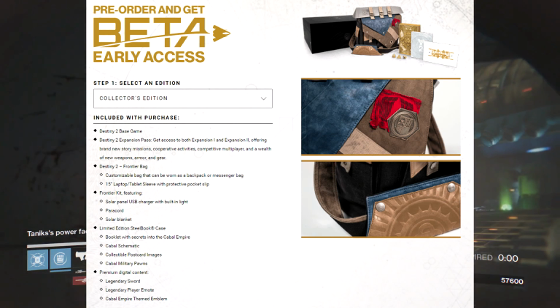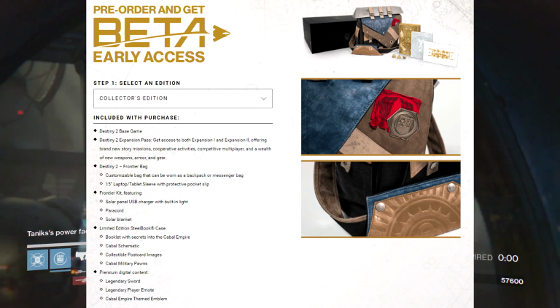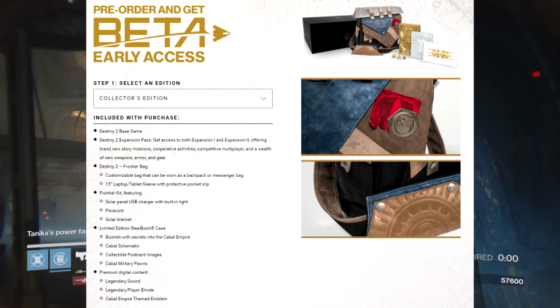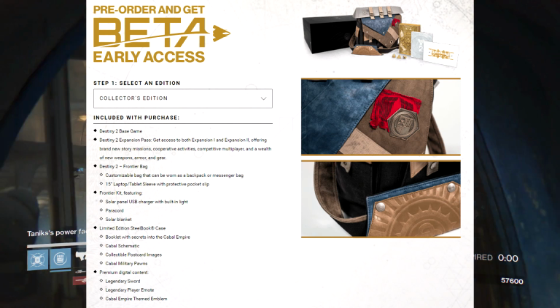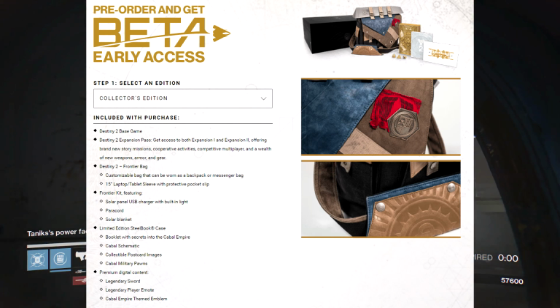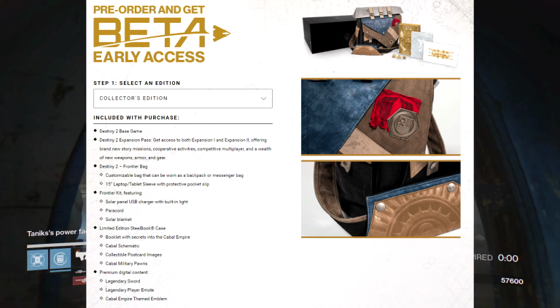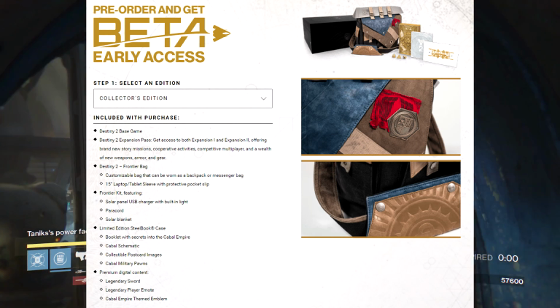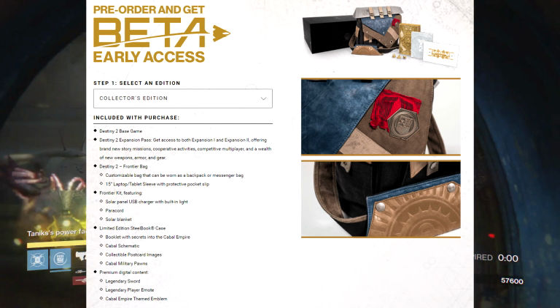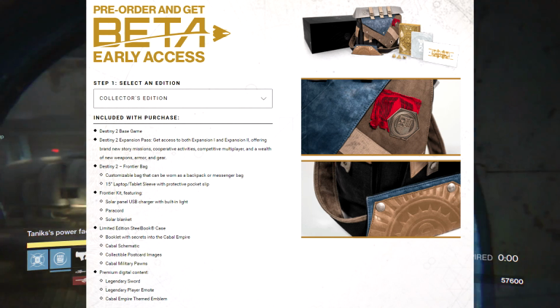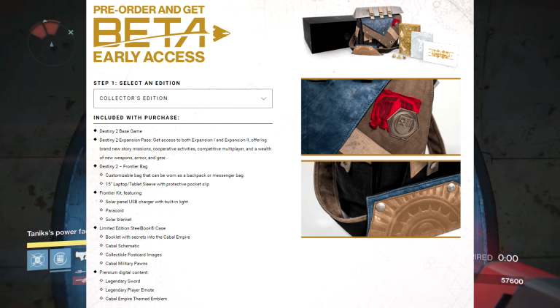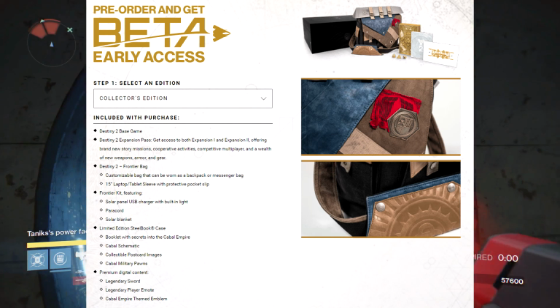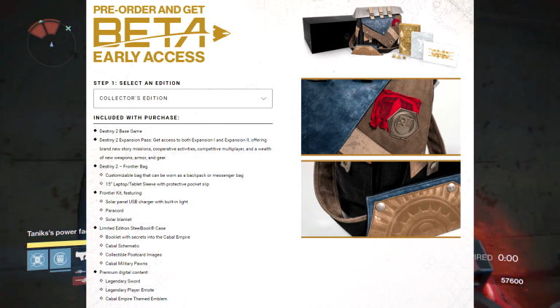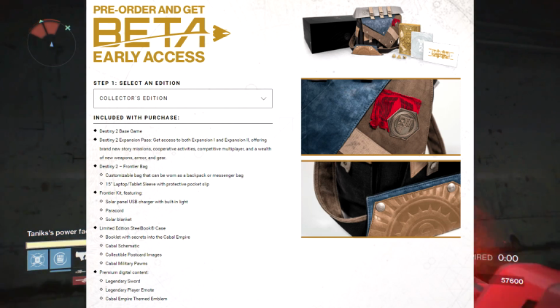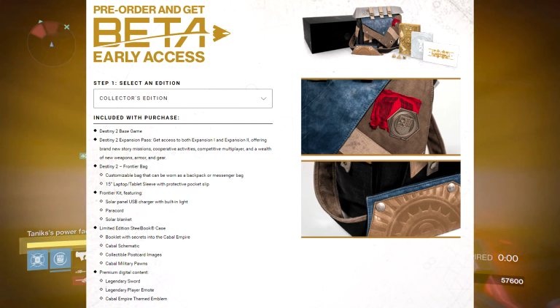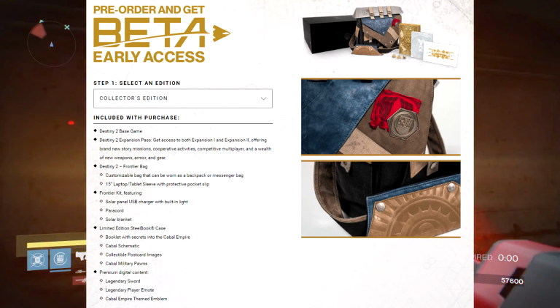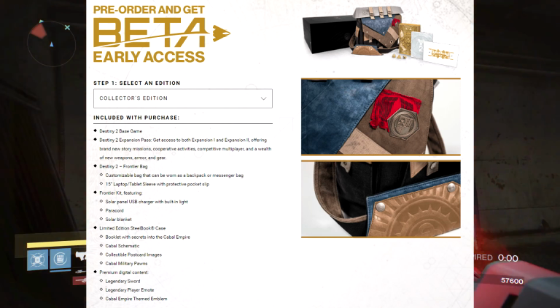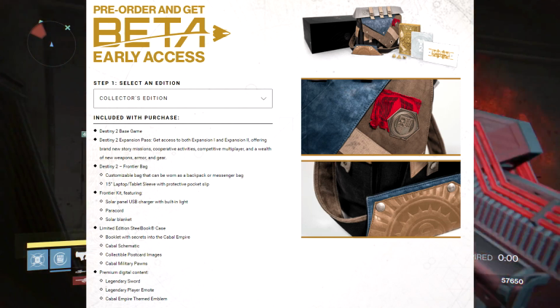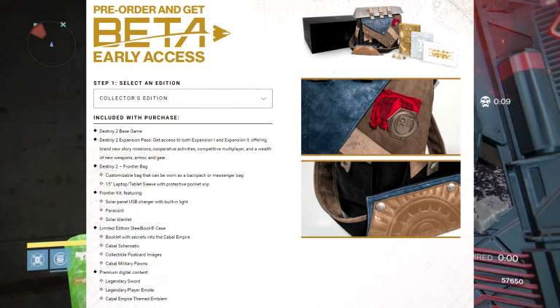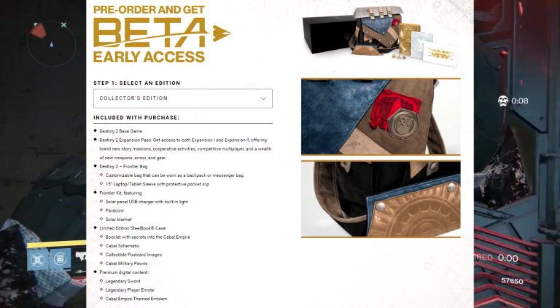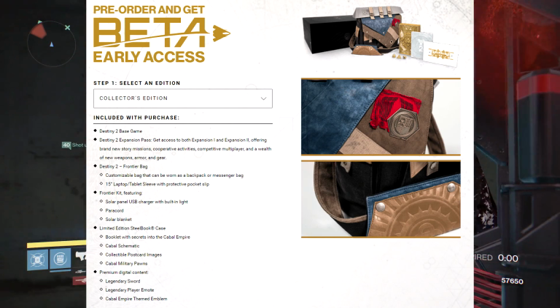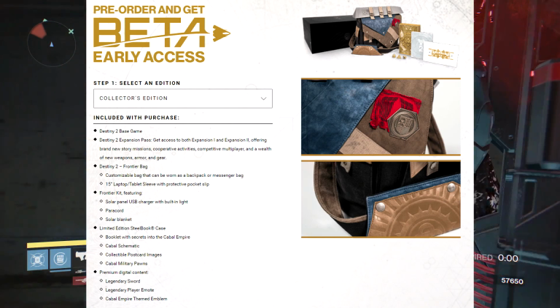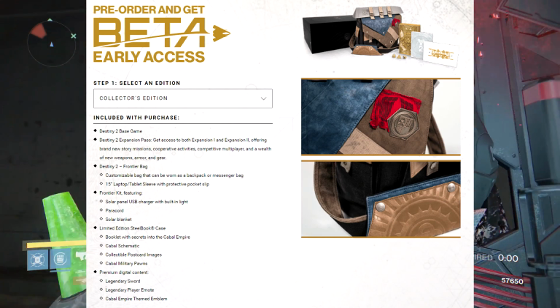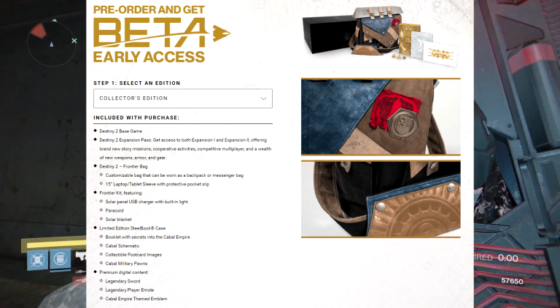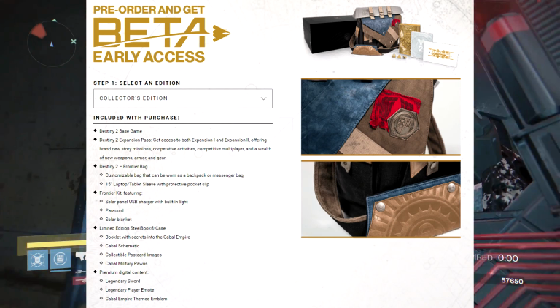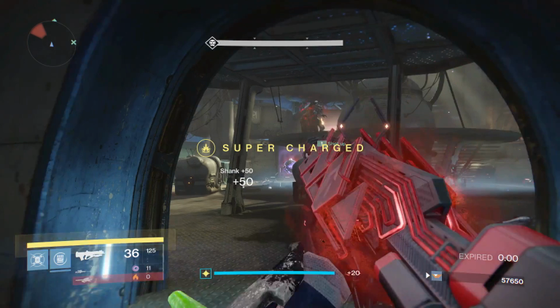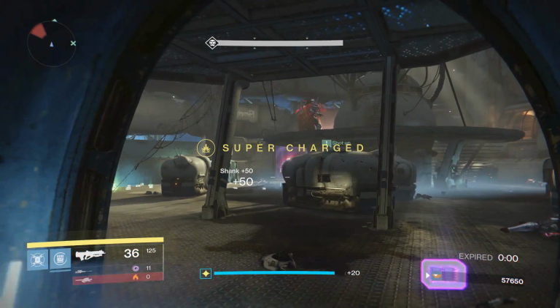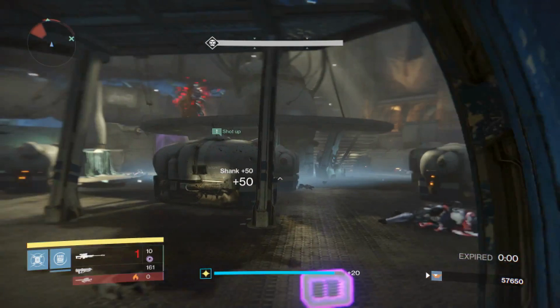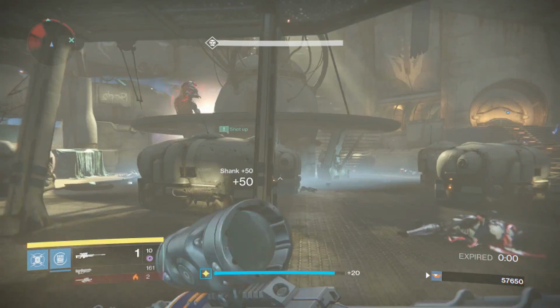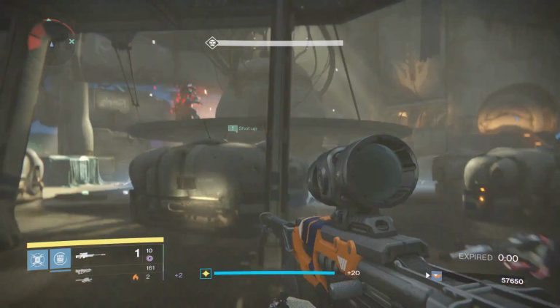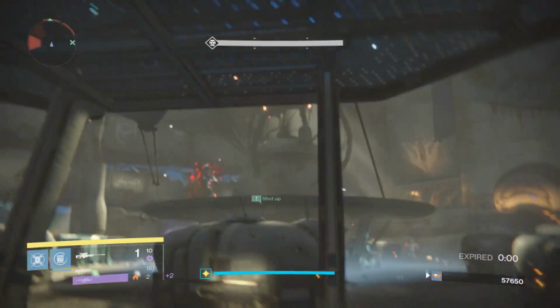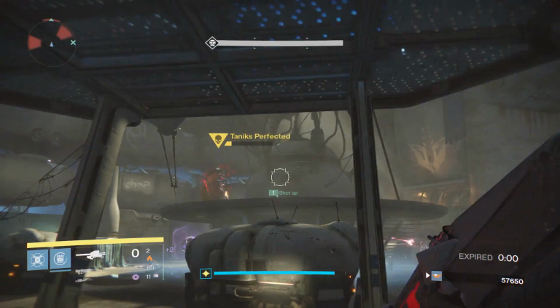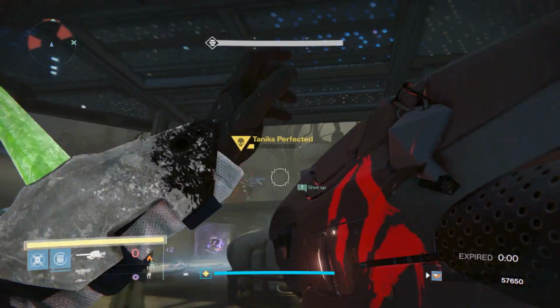You've also got the premium digital content which gives you a legendary sword, a legendary player emote, and the Cabal Empire themed emblem — so very, very cool indeed.